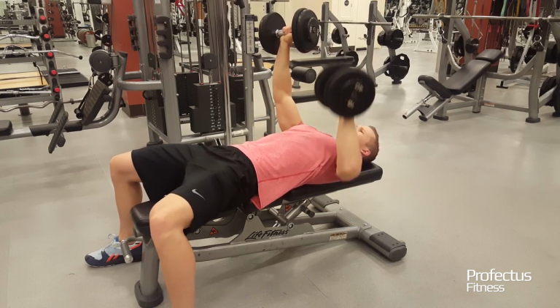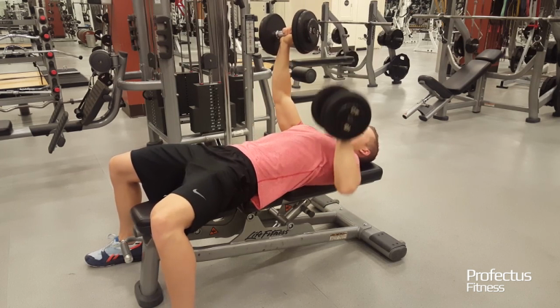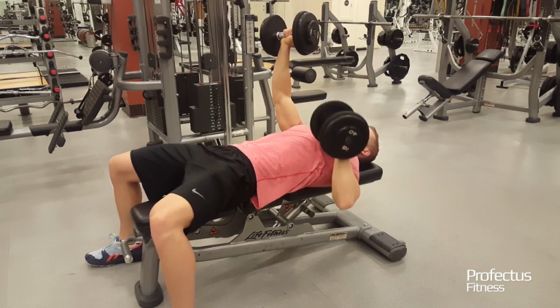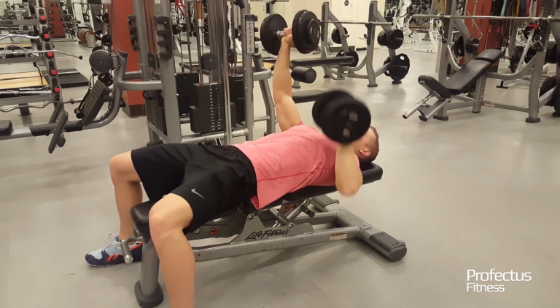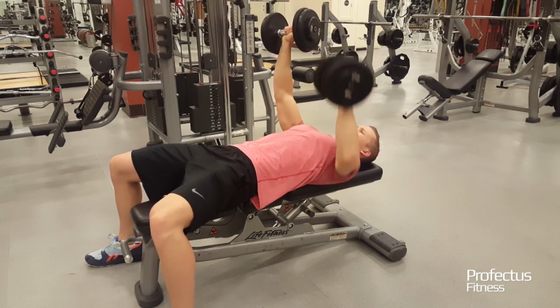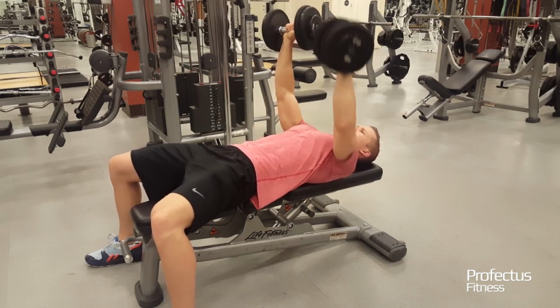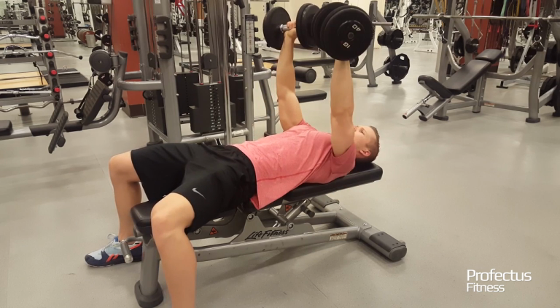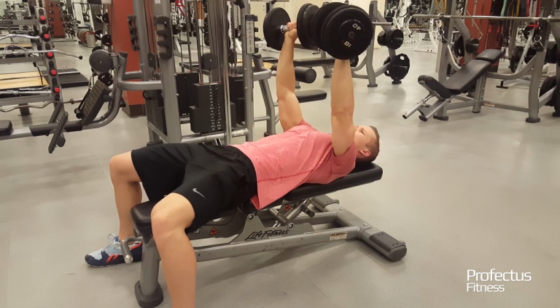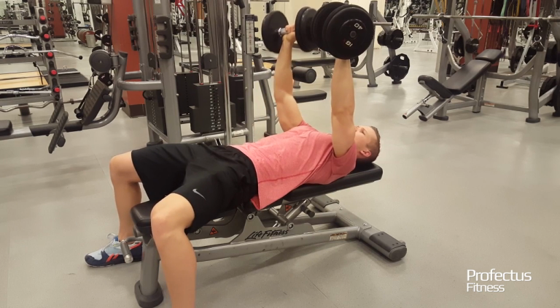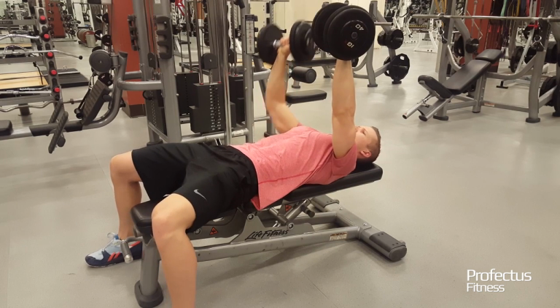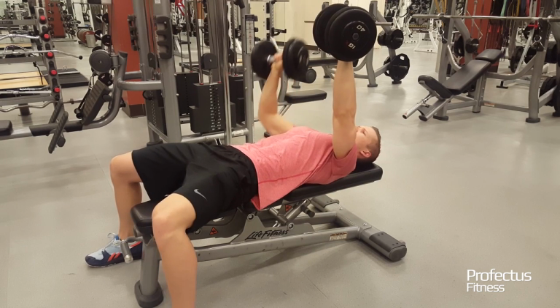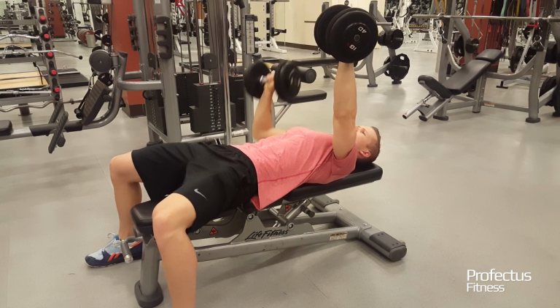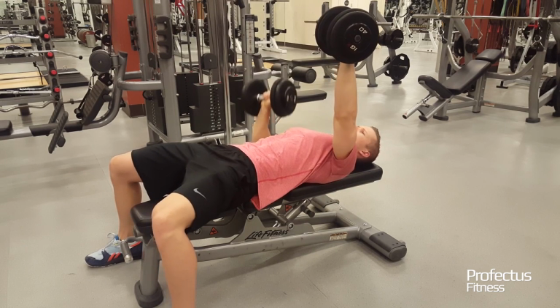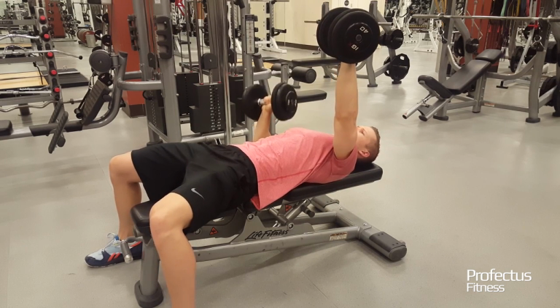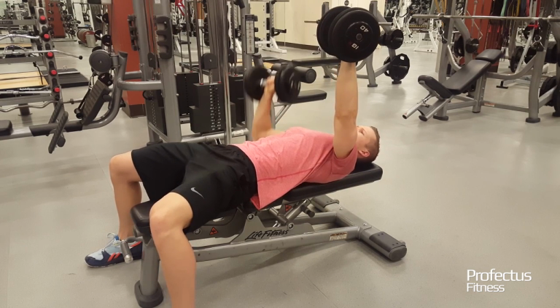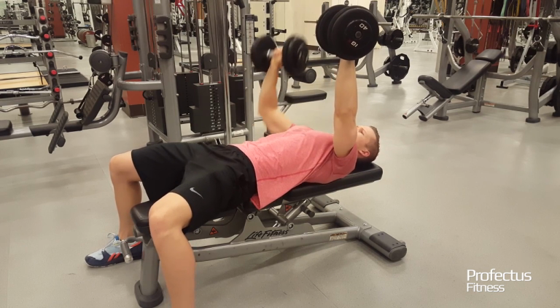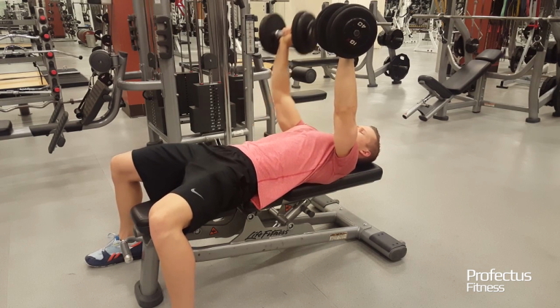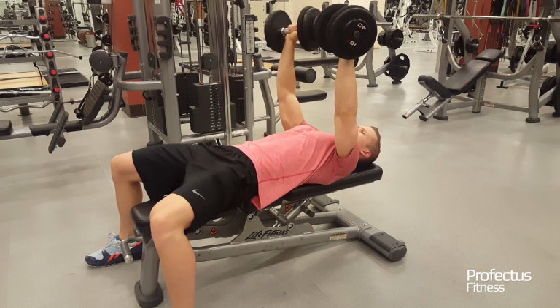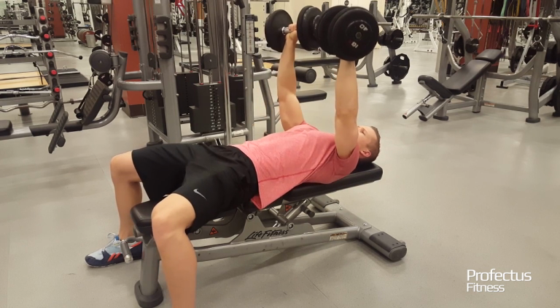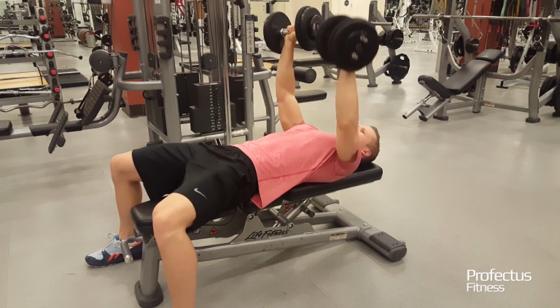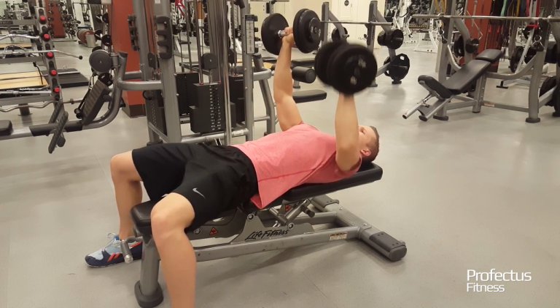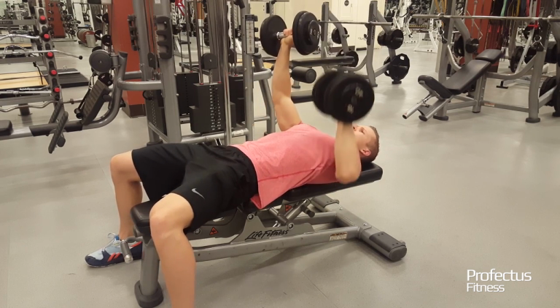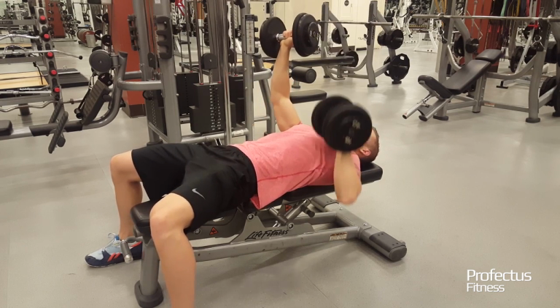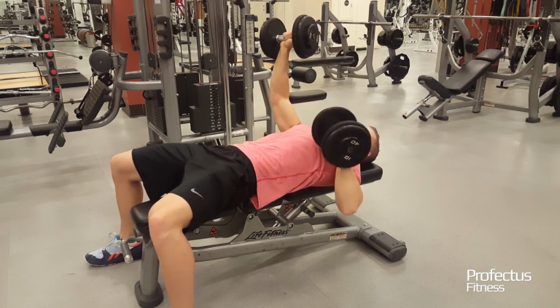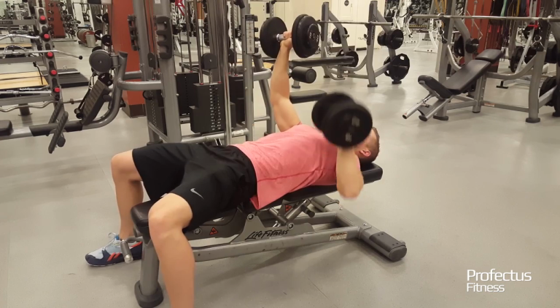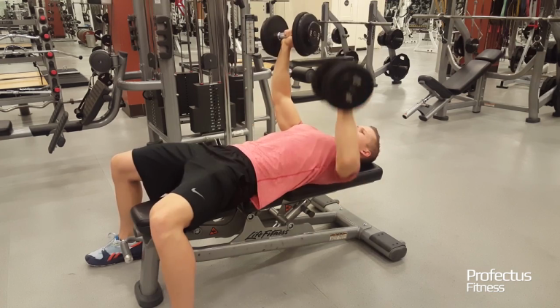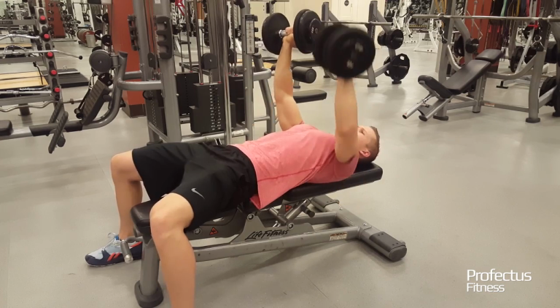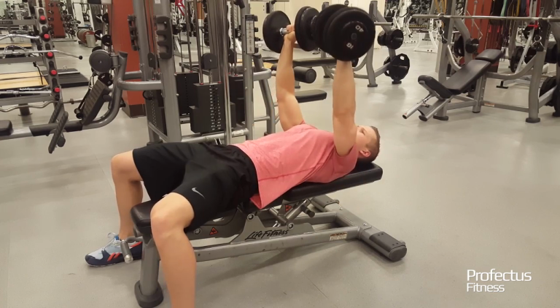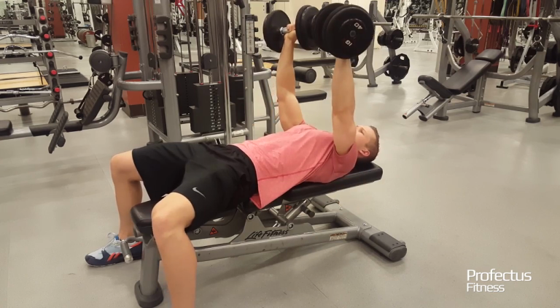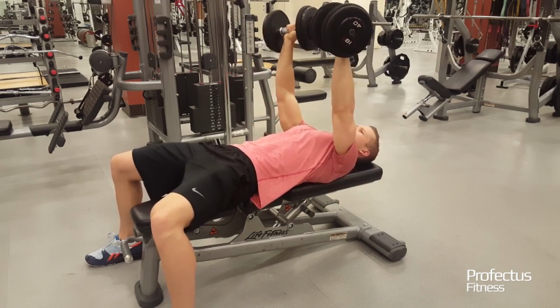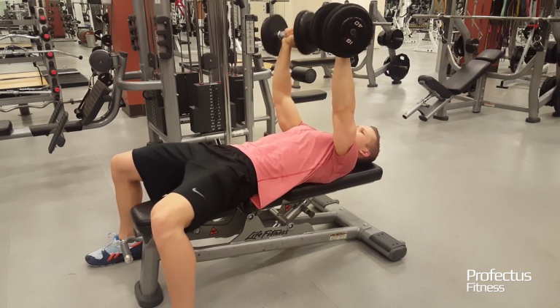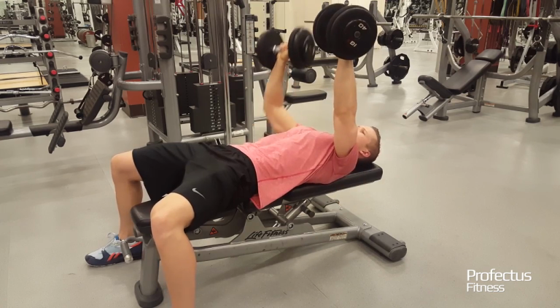Avoid arching your low back and letting your elbows pass behind your torso. Alternate with the opposite arm.